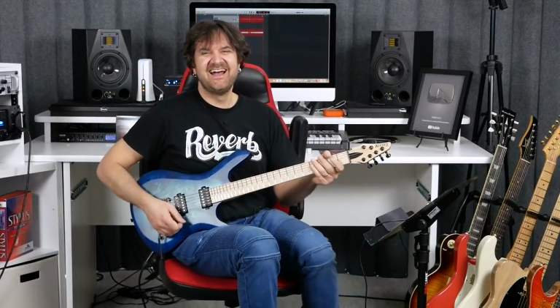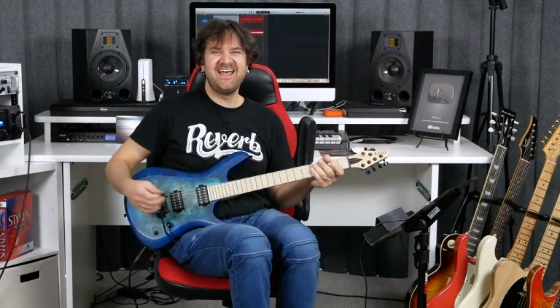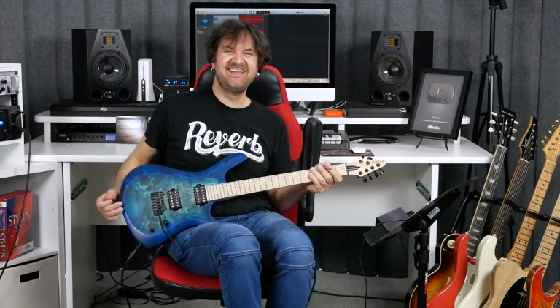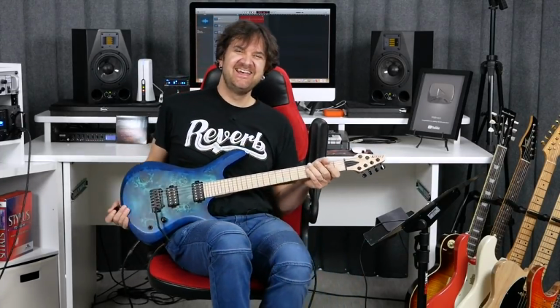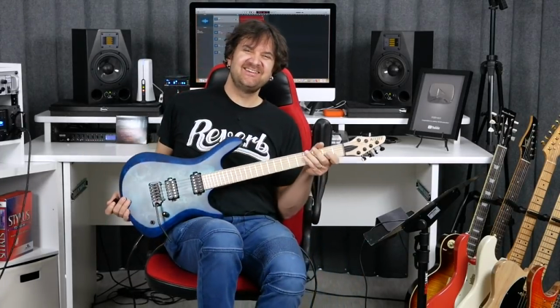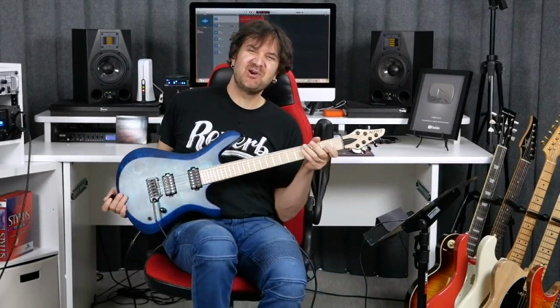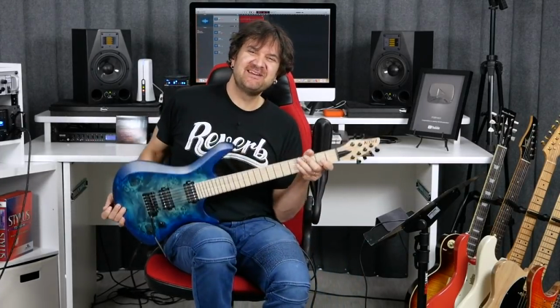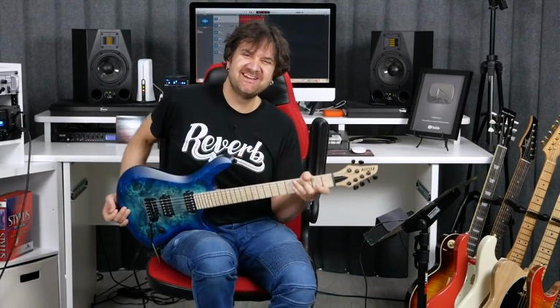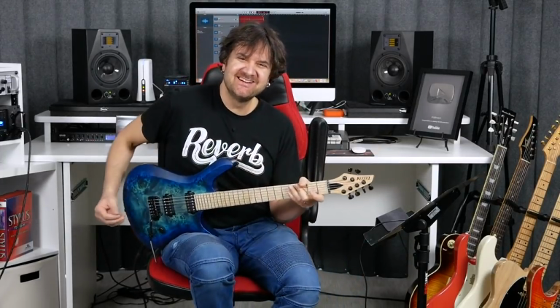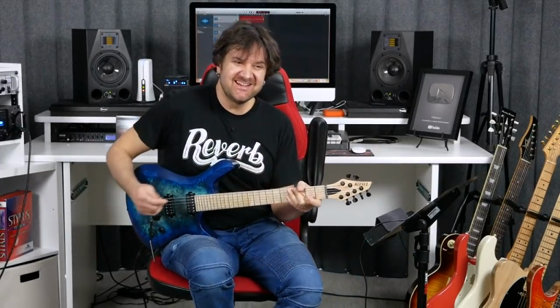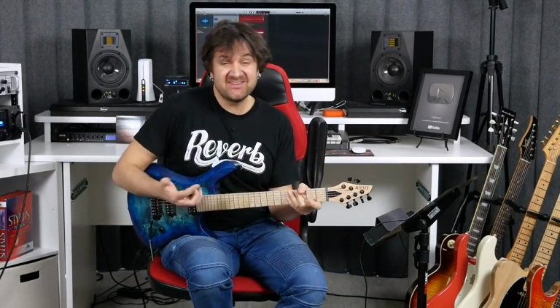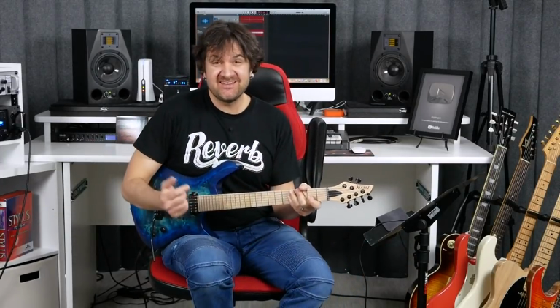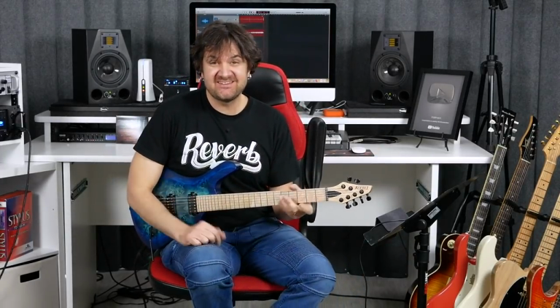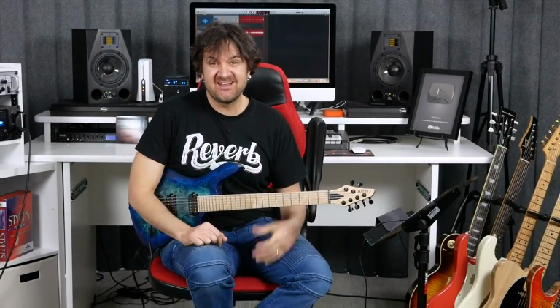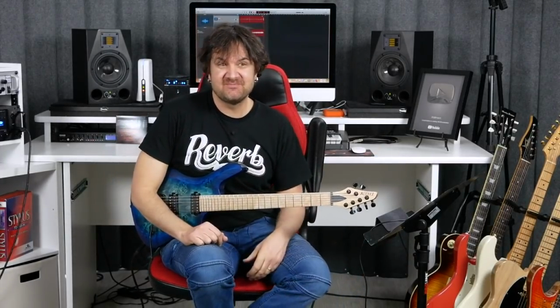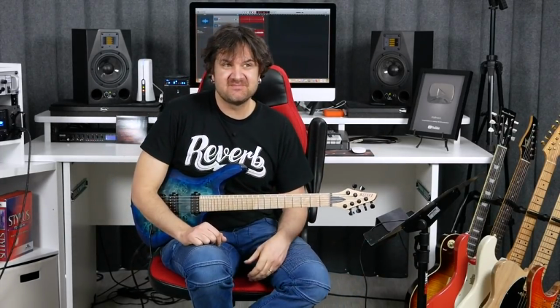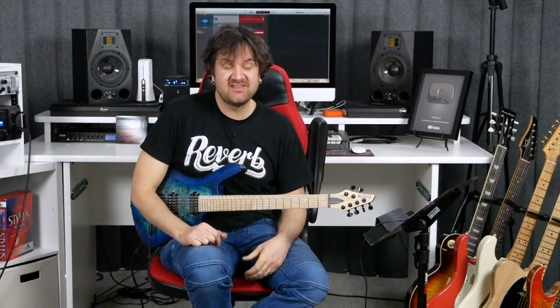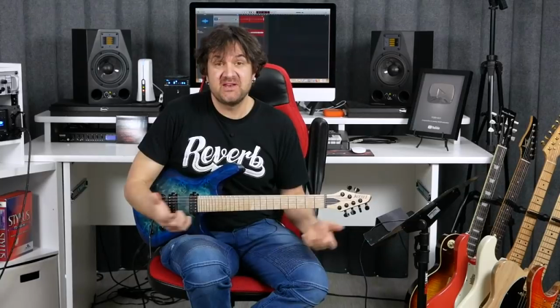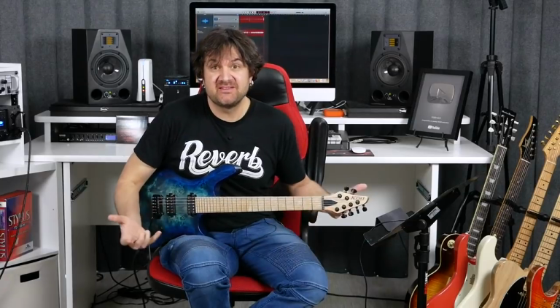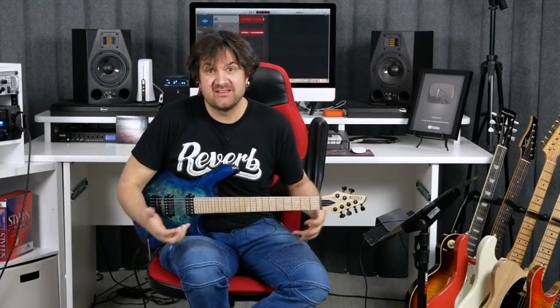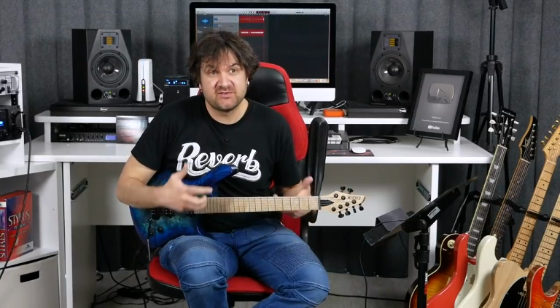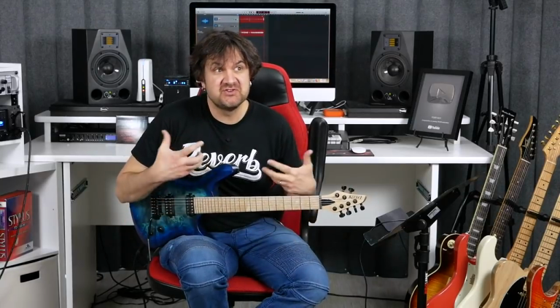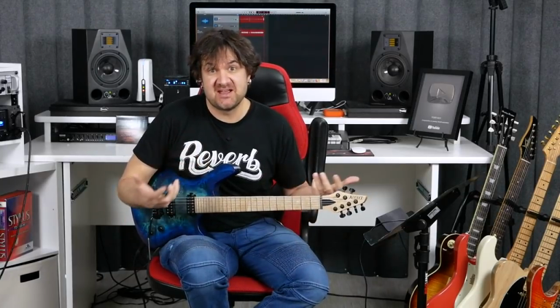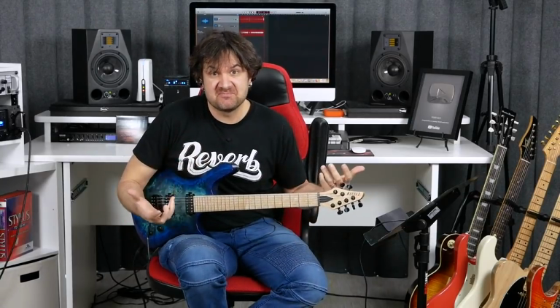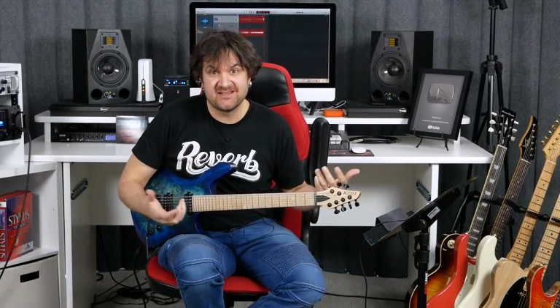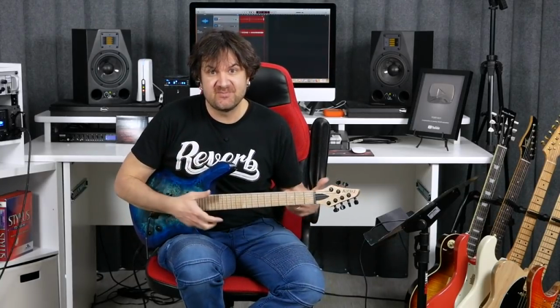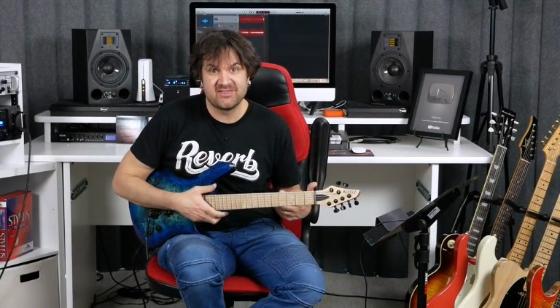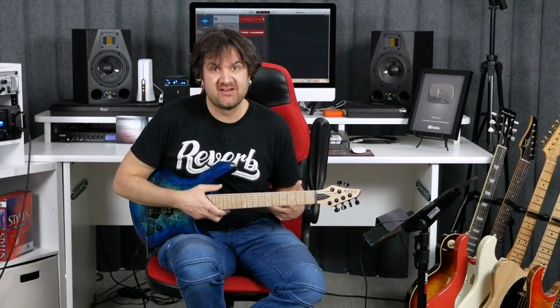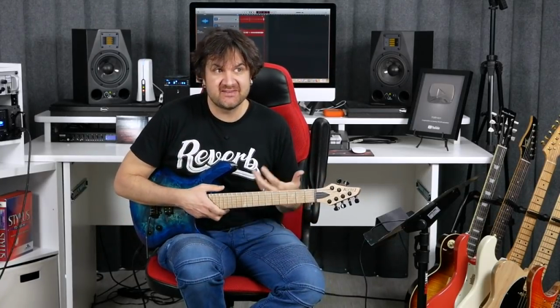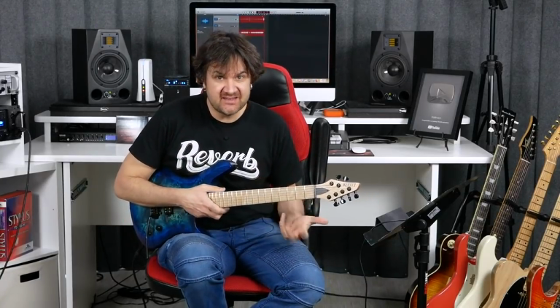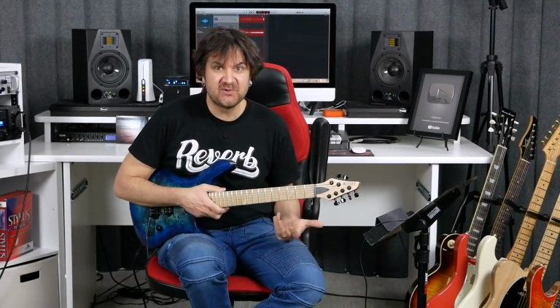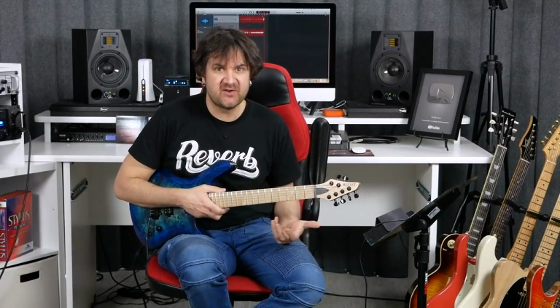Hi, David Wallman here. This video is just a jam, really, with this Kiesel guitar.